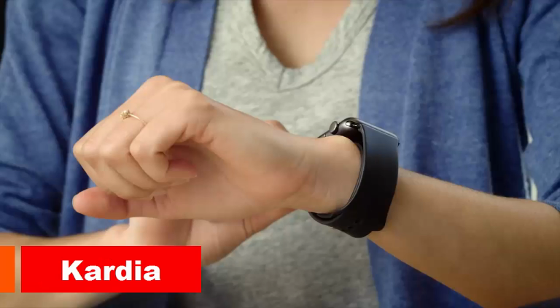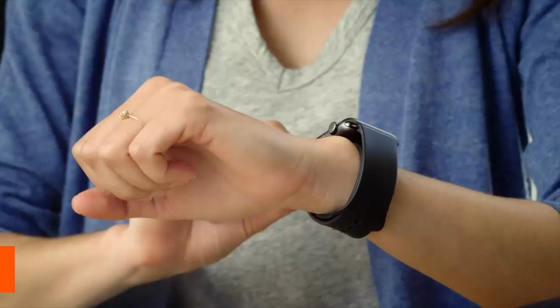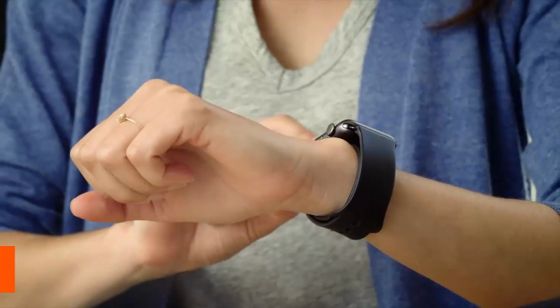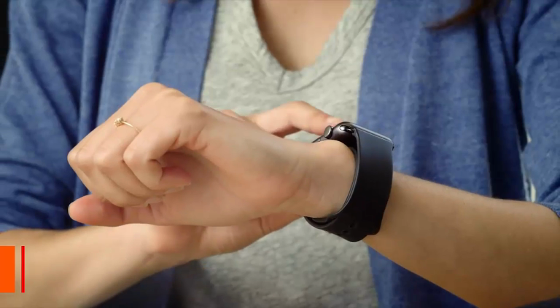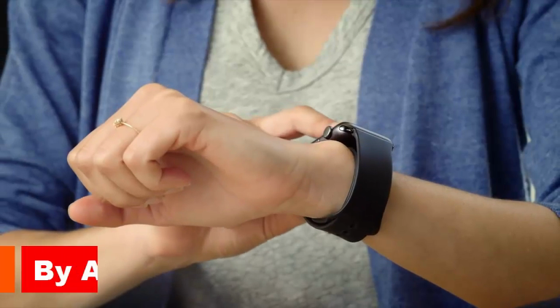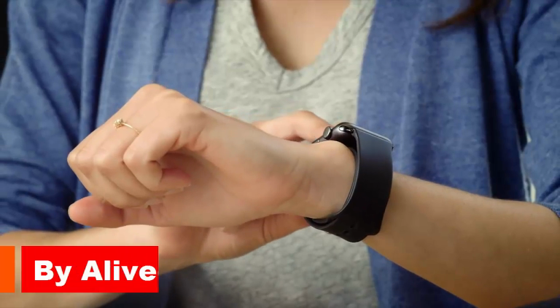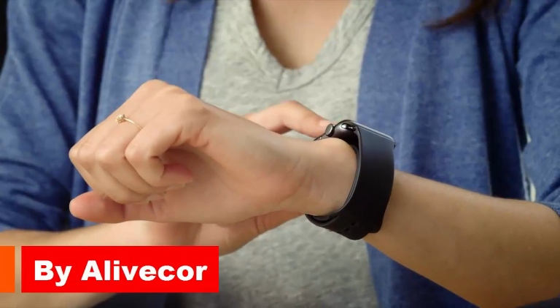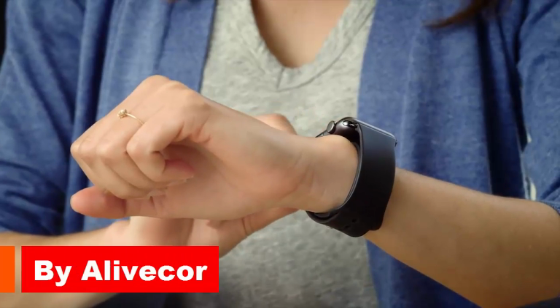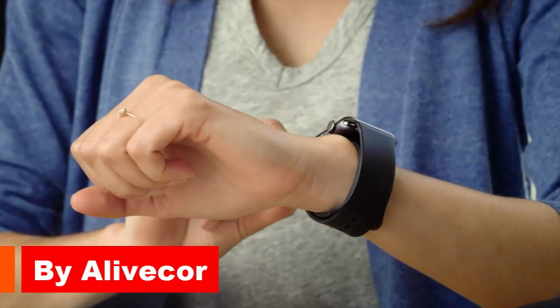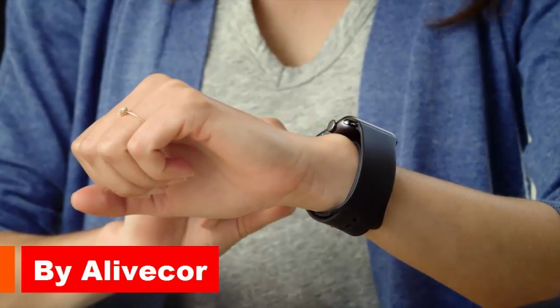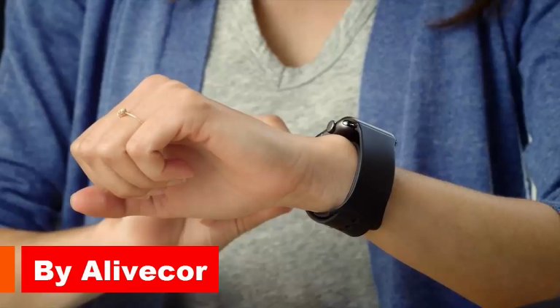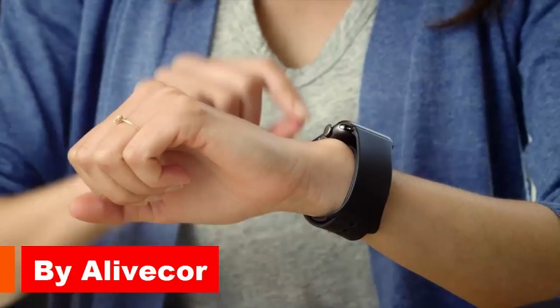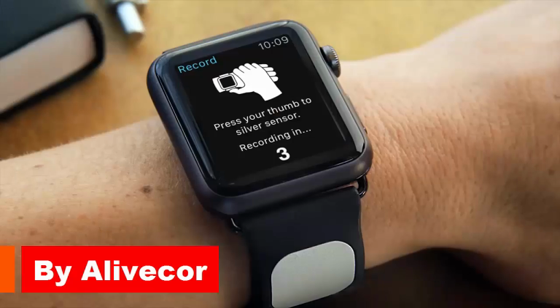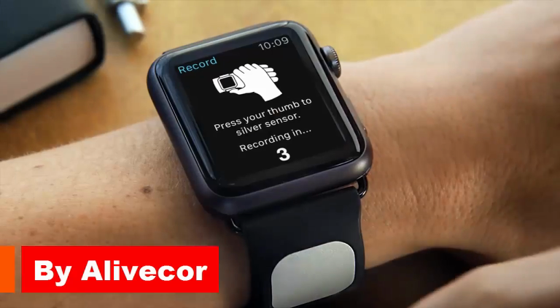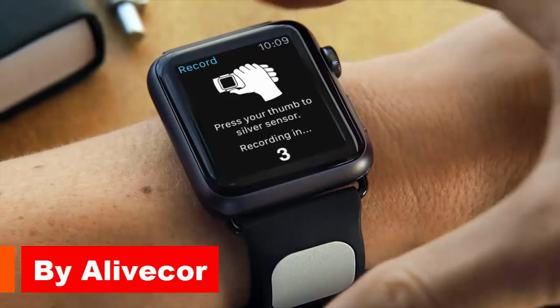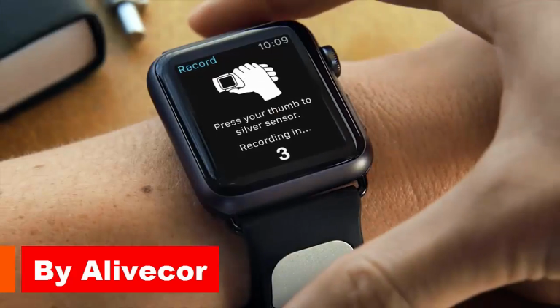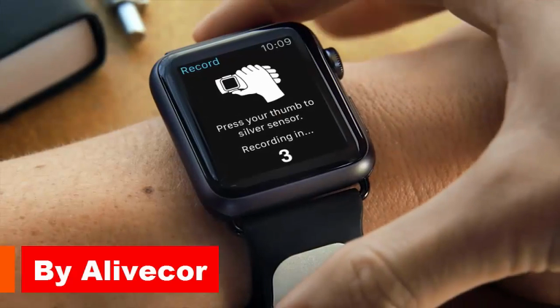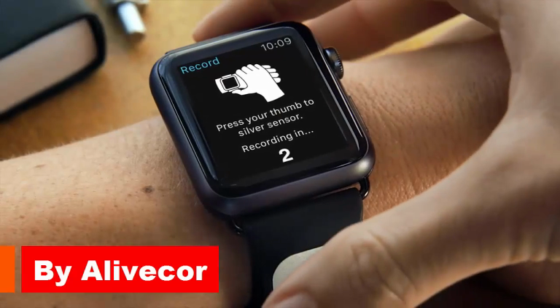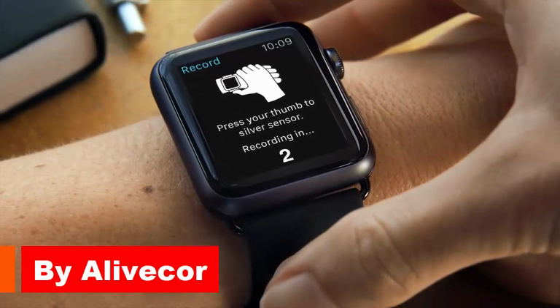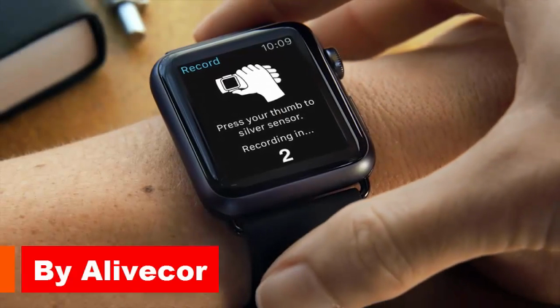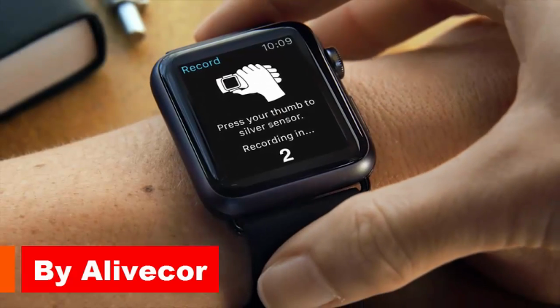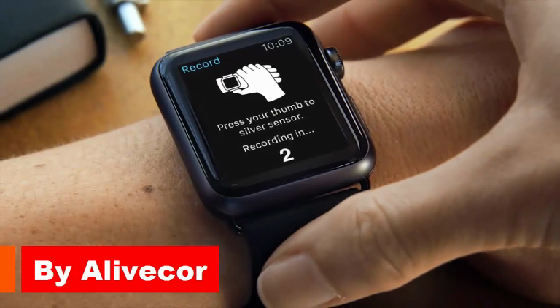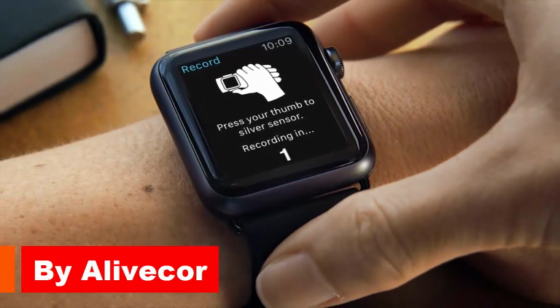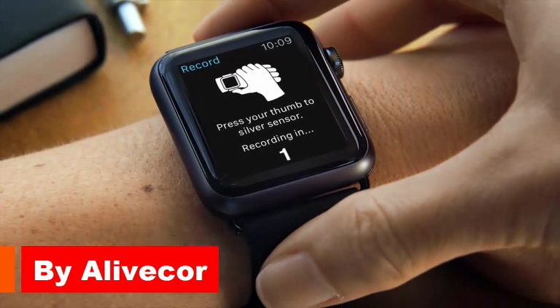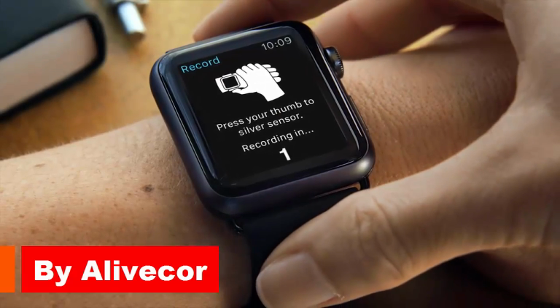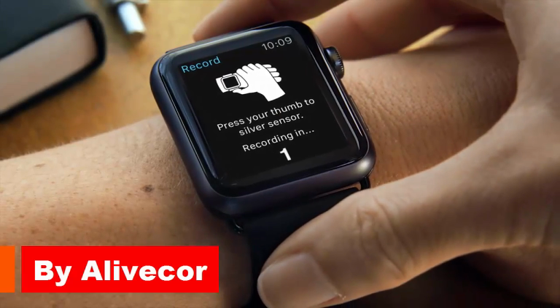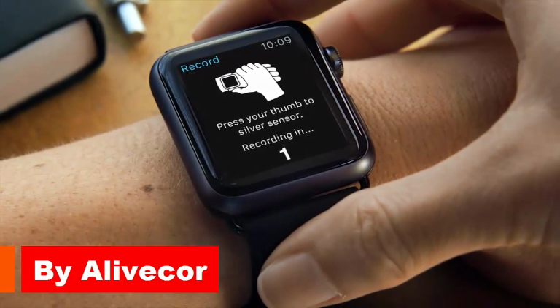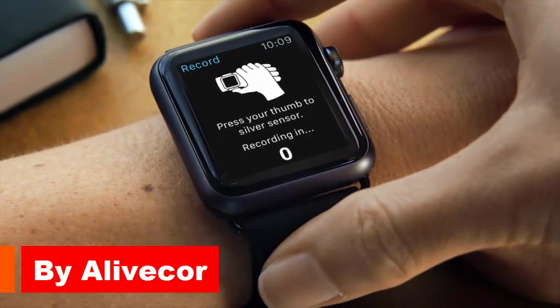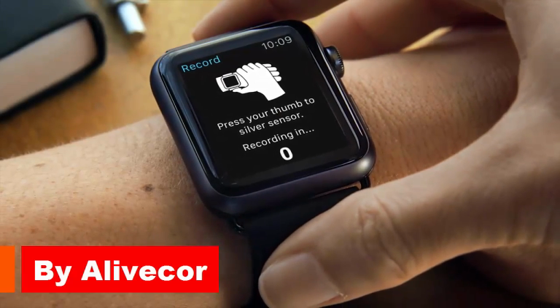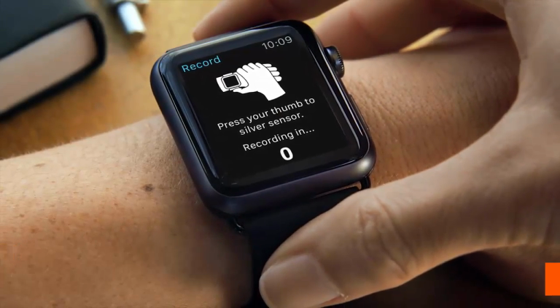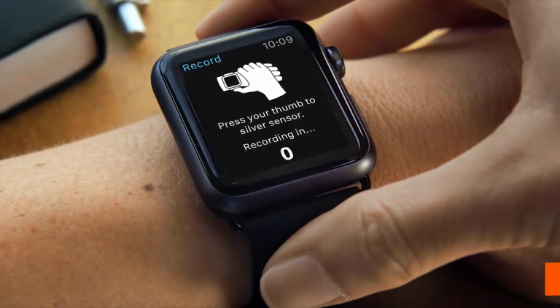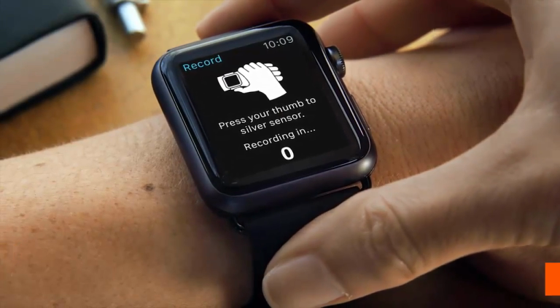Cardia works with your smartphone, tablet, or Apple Watch to give you an accurate EKG in about 30 seconds.